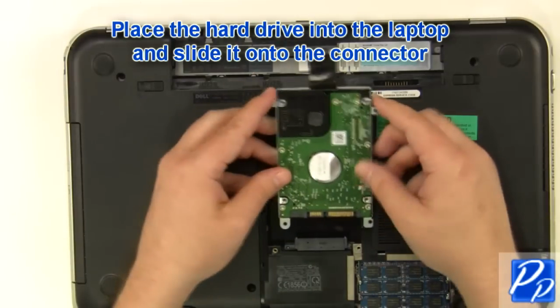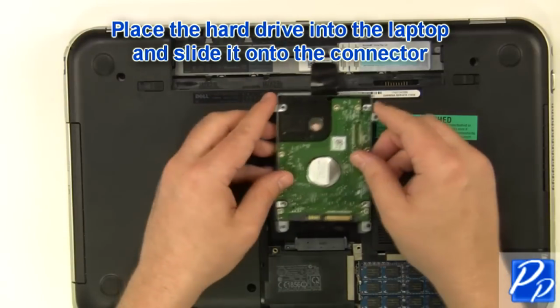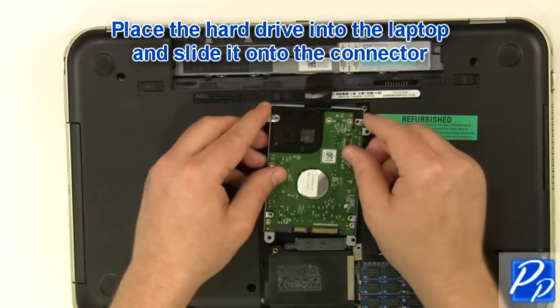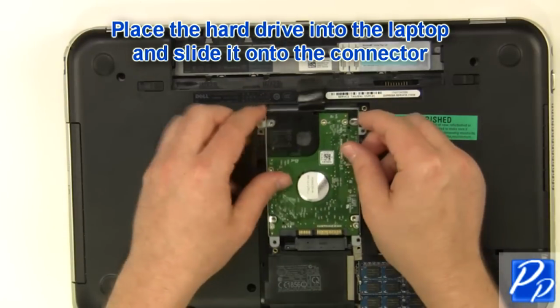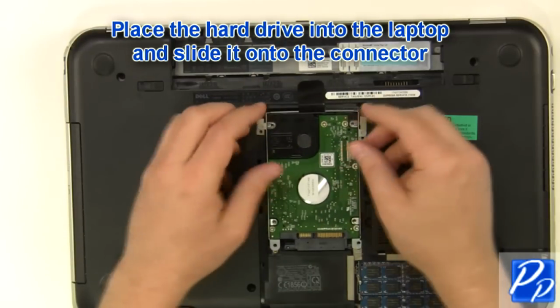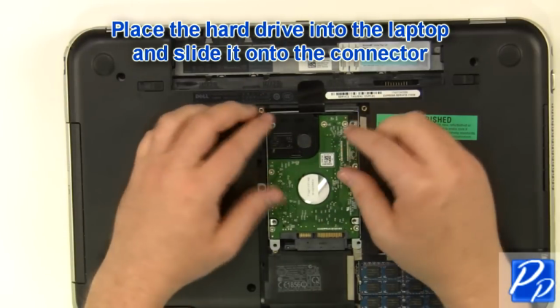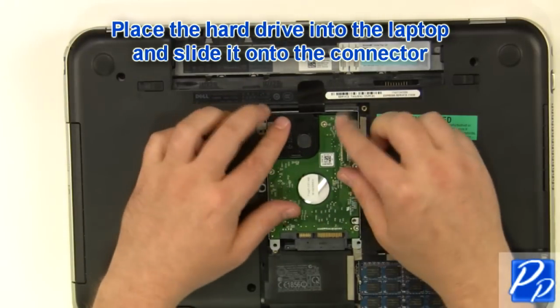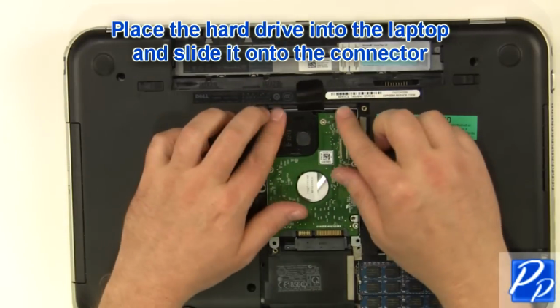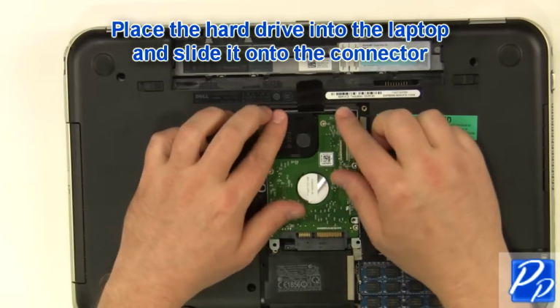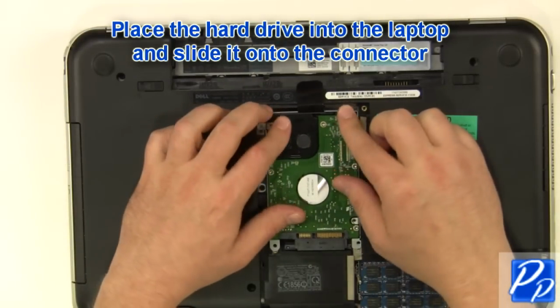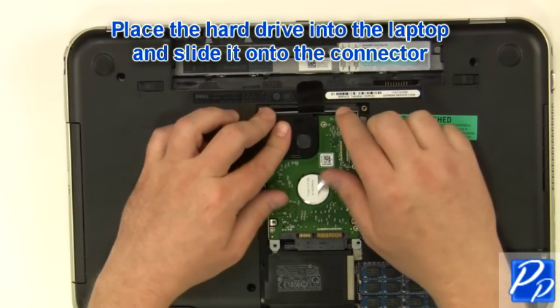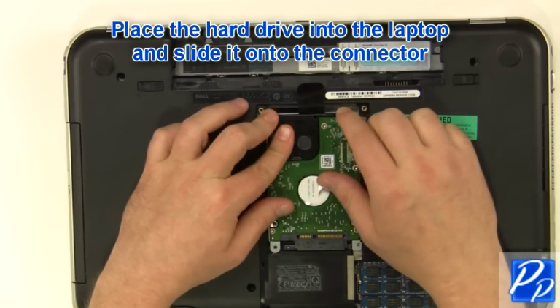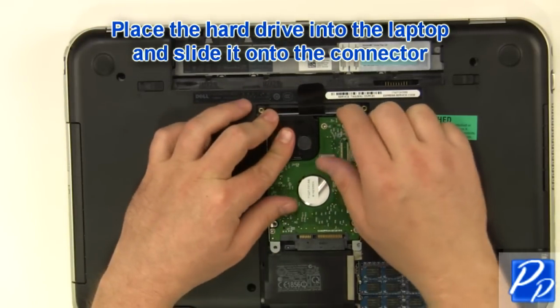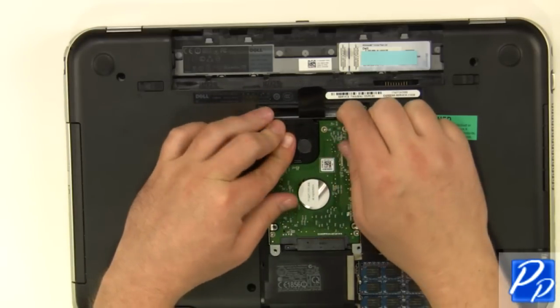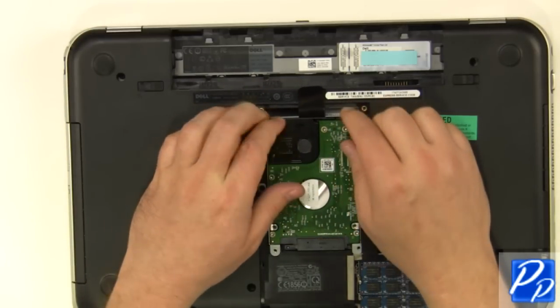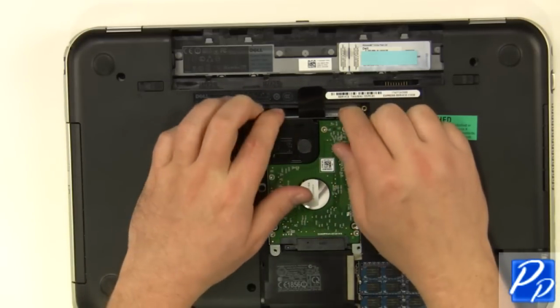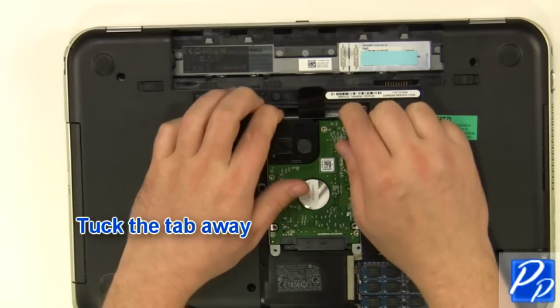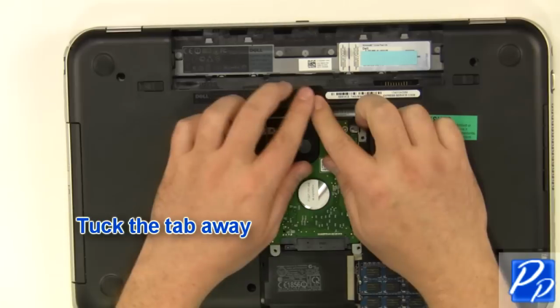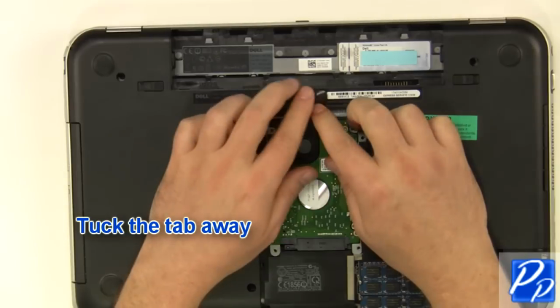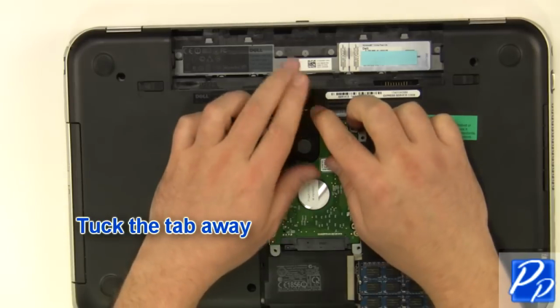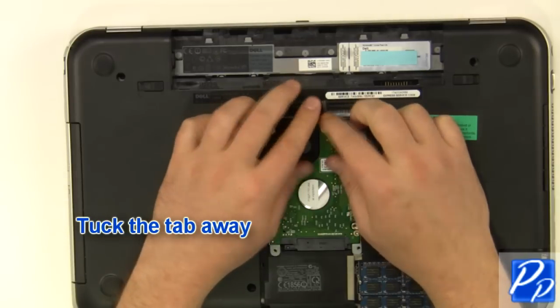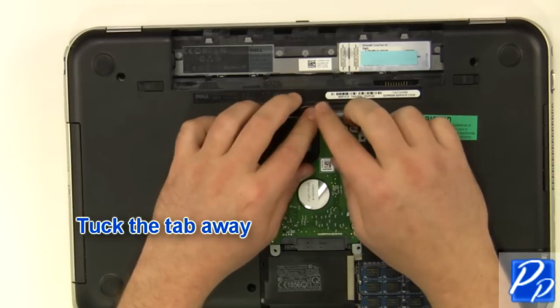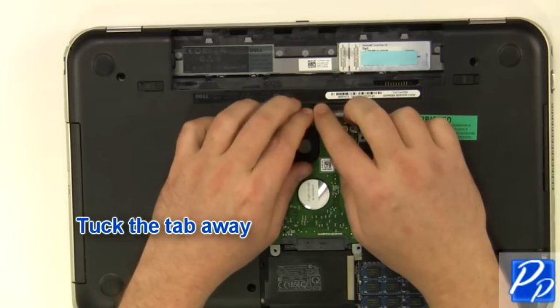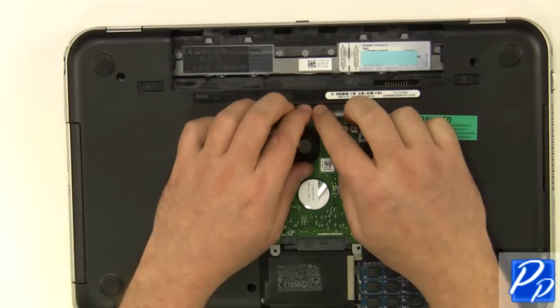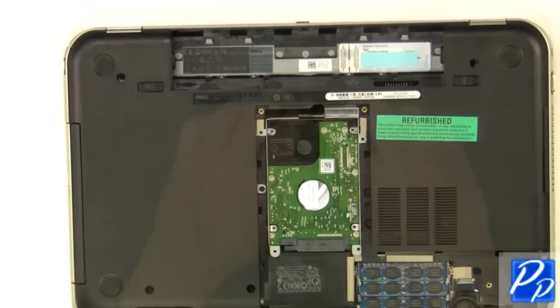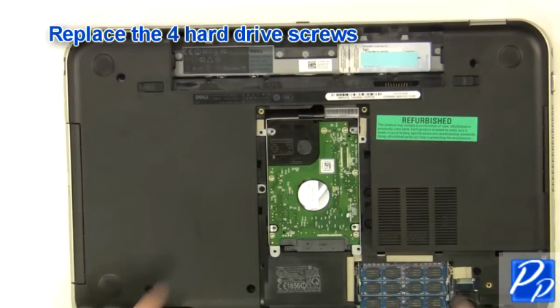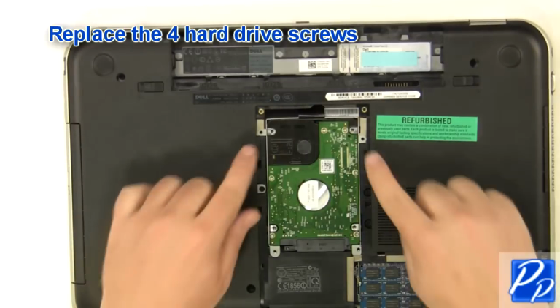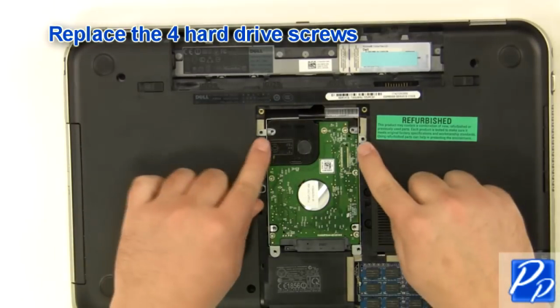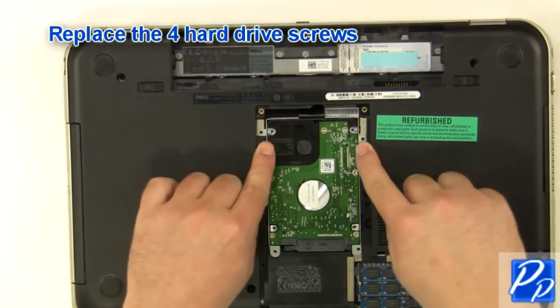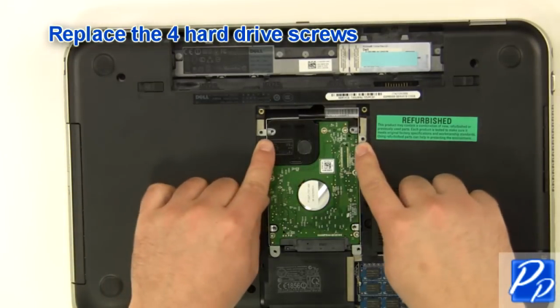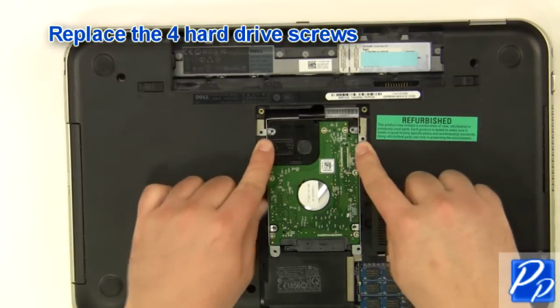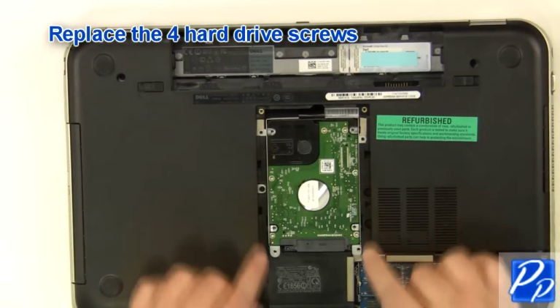Place the hard drive into the laptop and slide it onto the connector. Tuck the tab away. Replace the 4 hard drive screws.